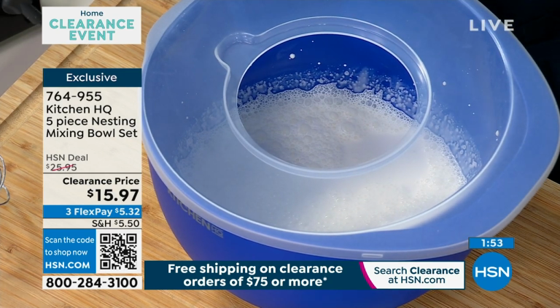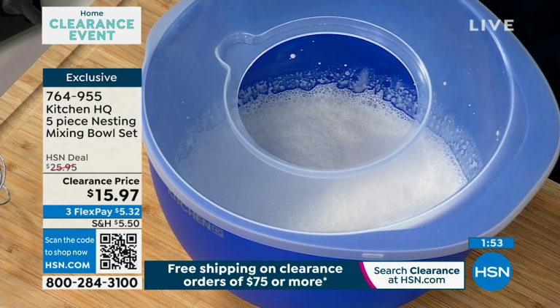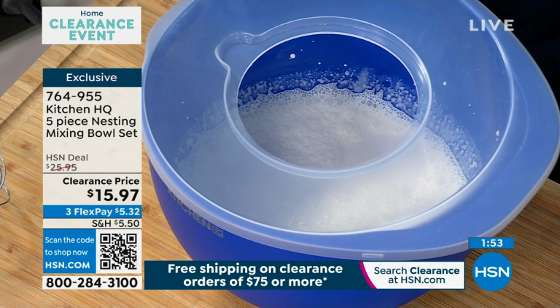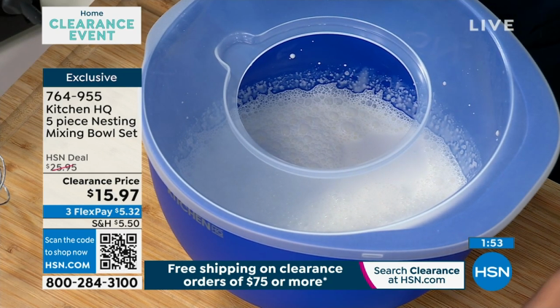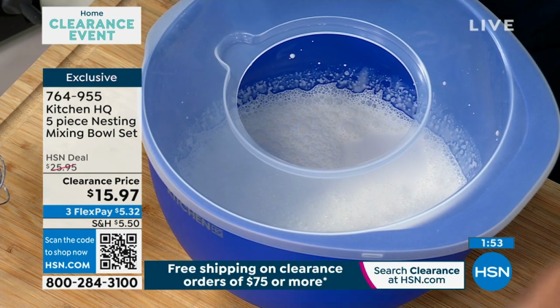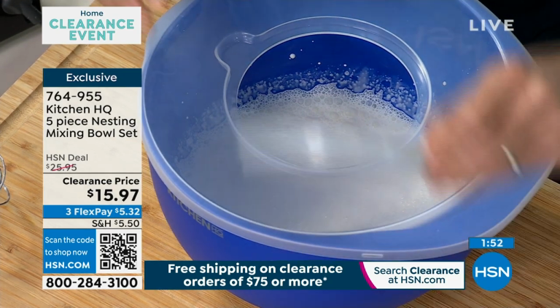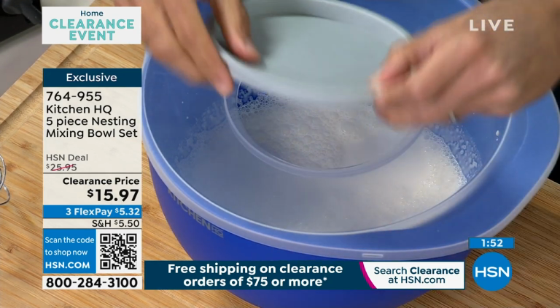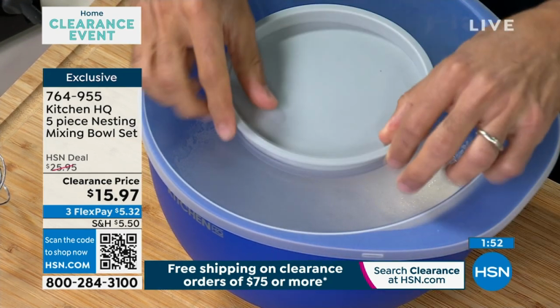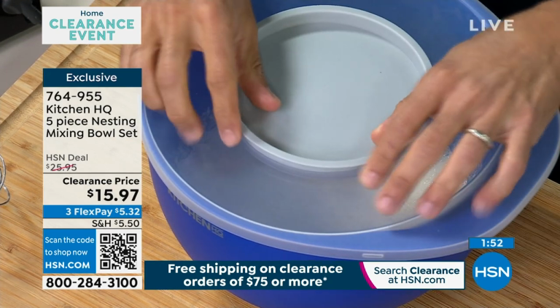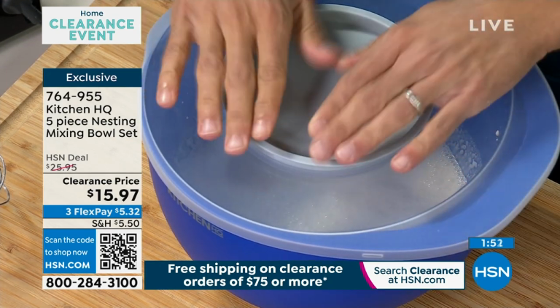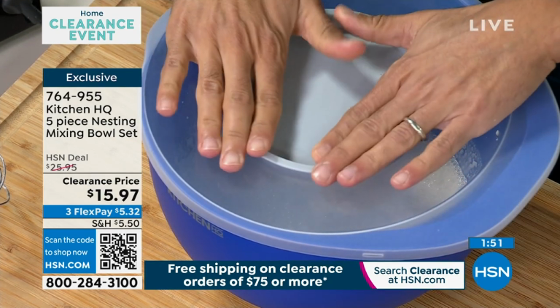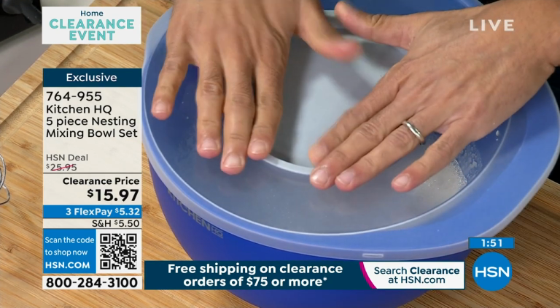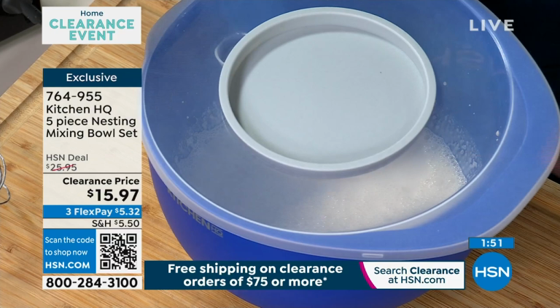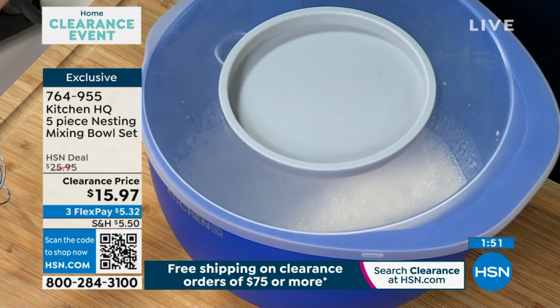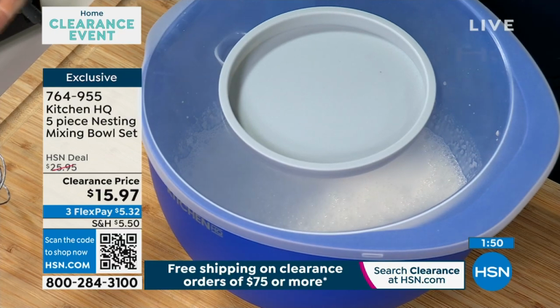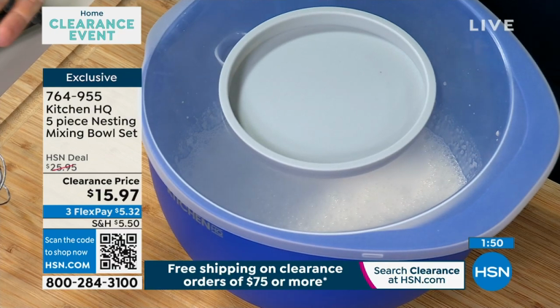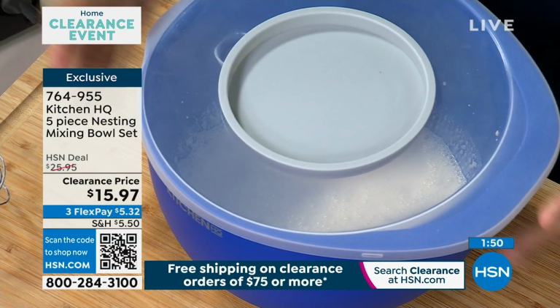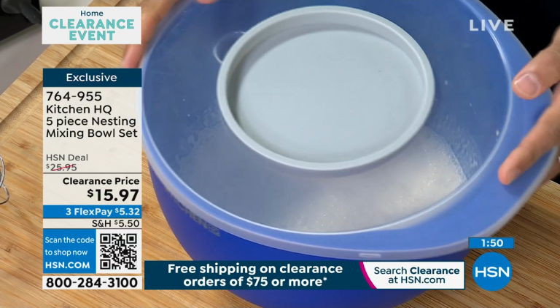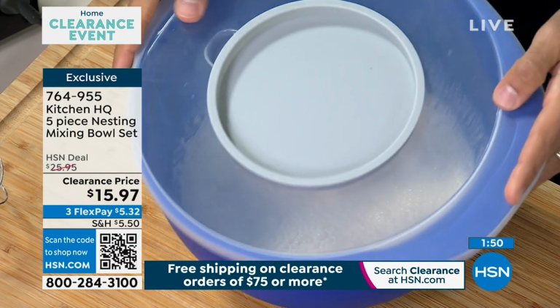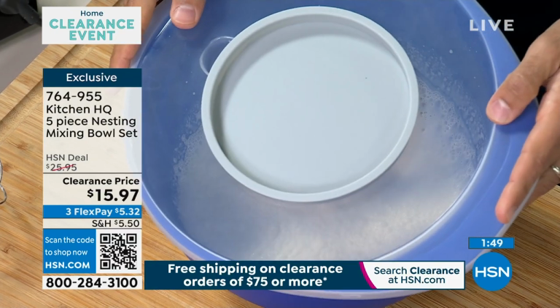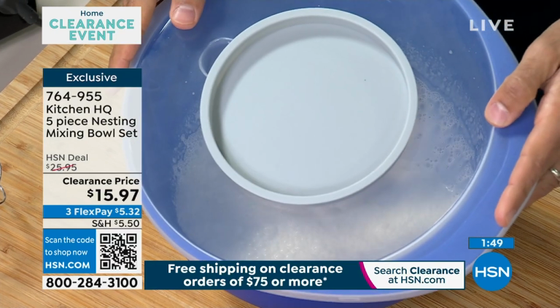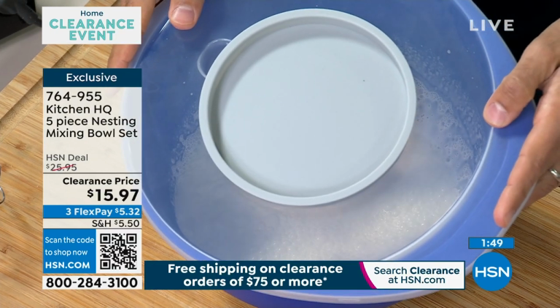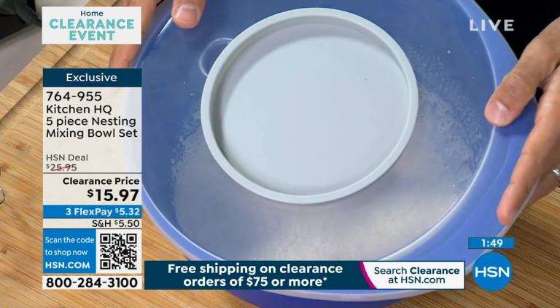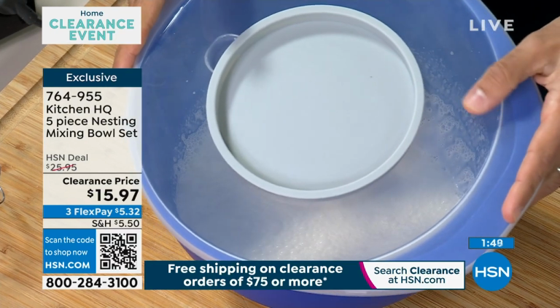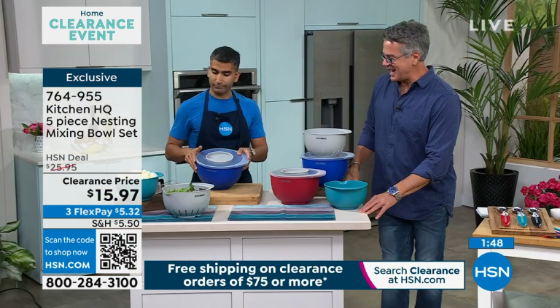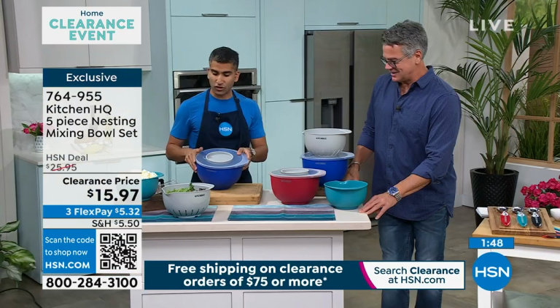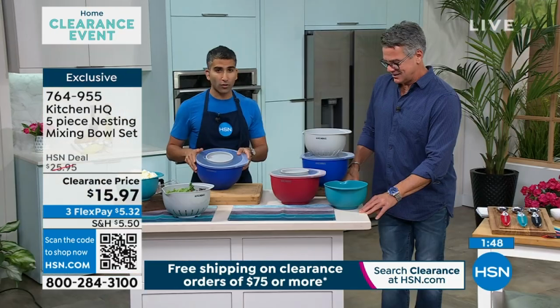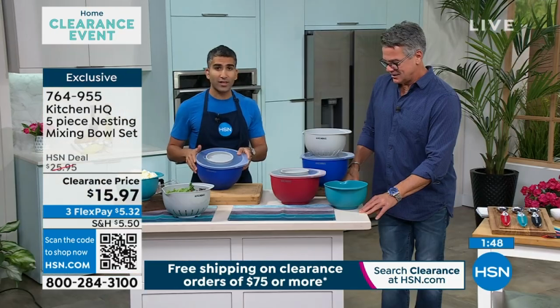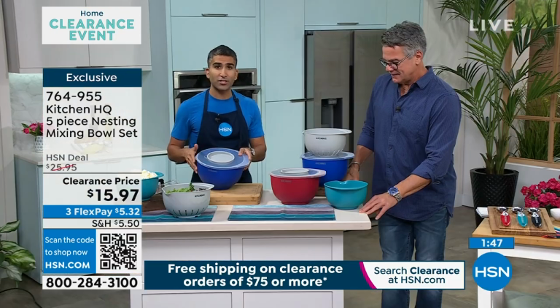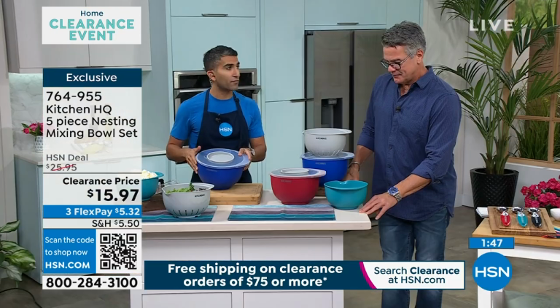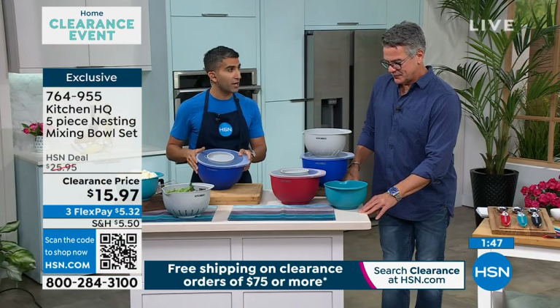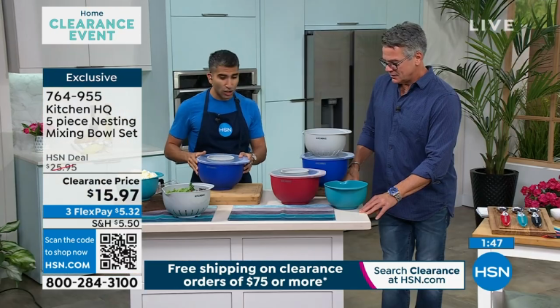But then you come with this part here — dude, really? So then you can seal it. Now I can seal it just like that. Store things in your fridge.